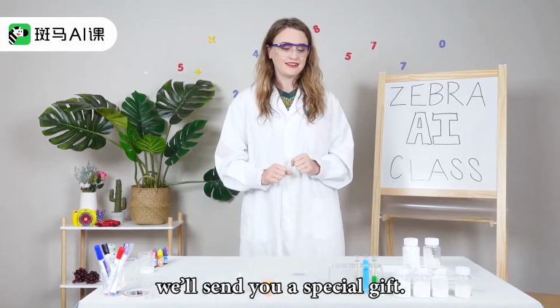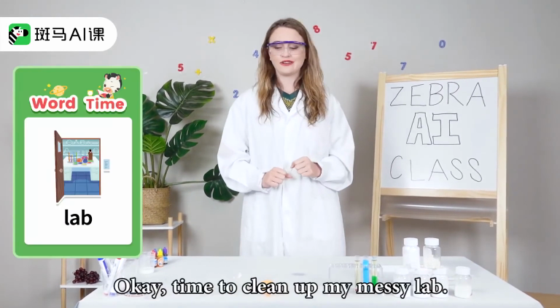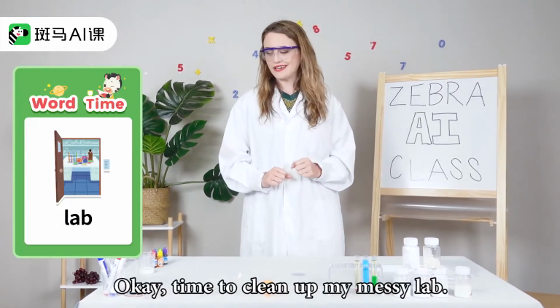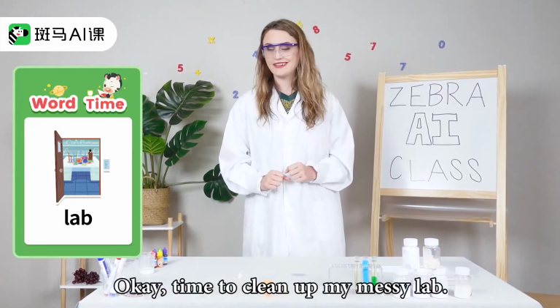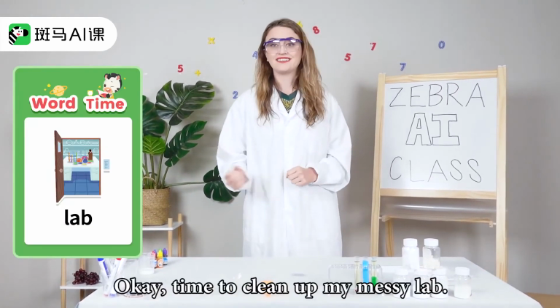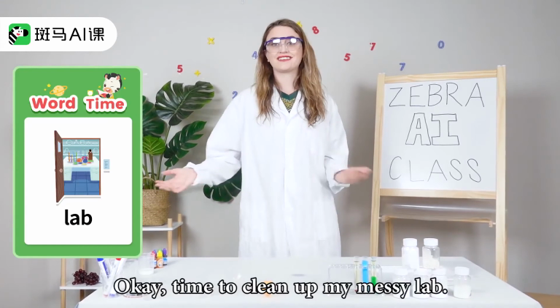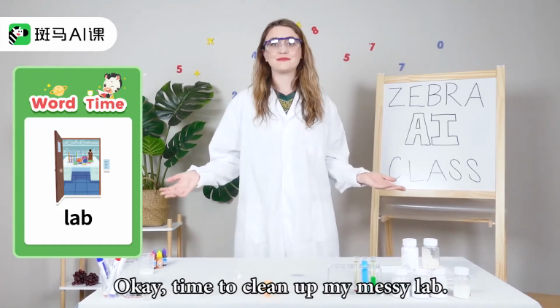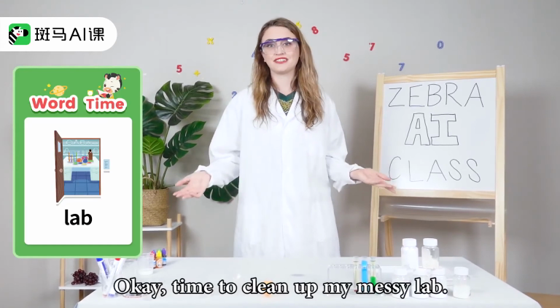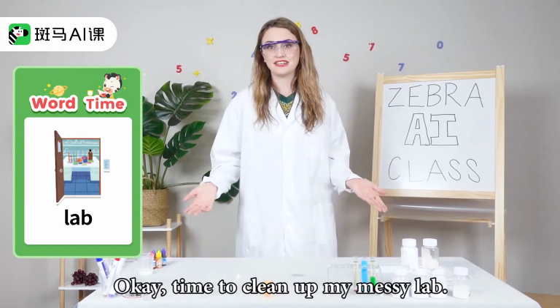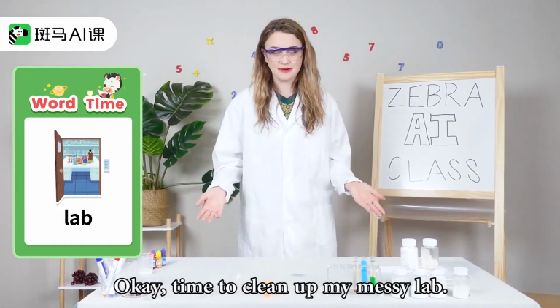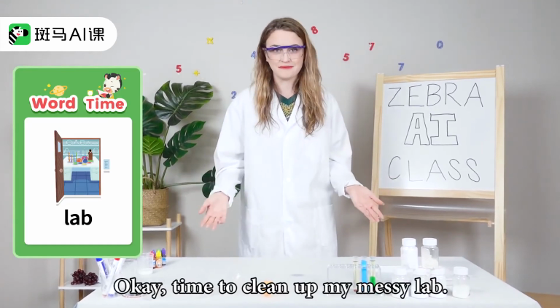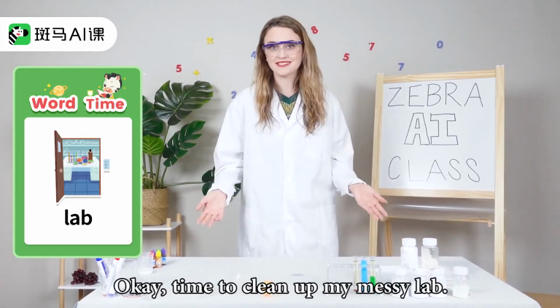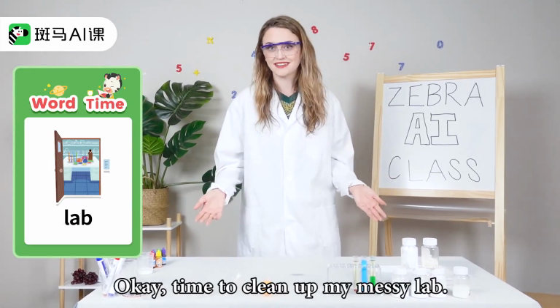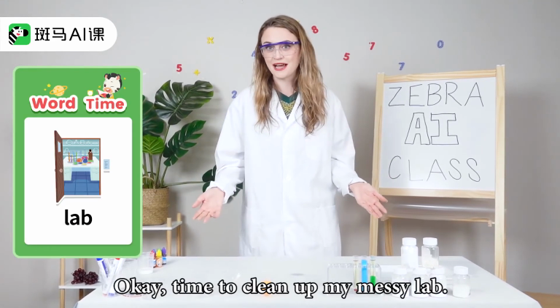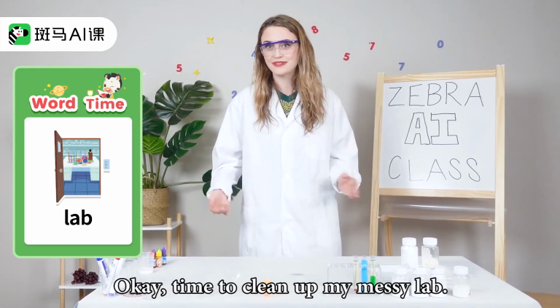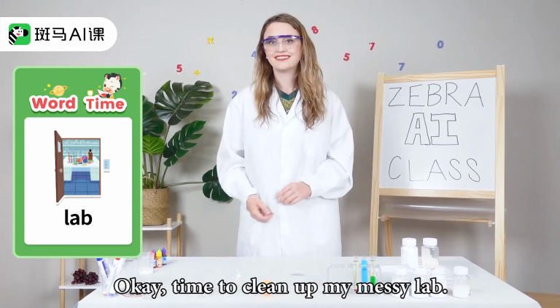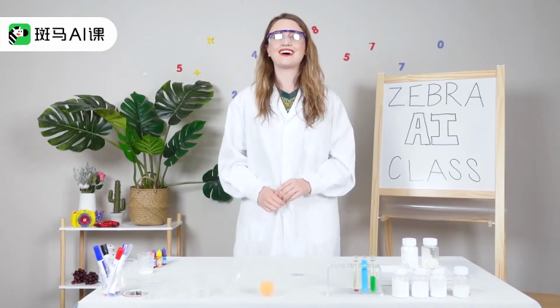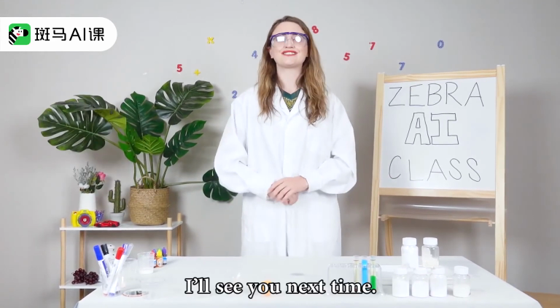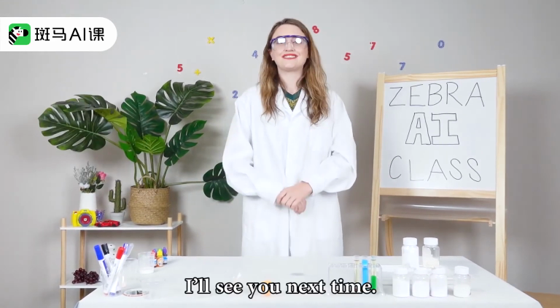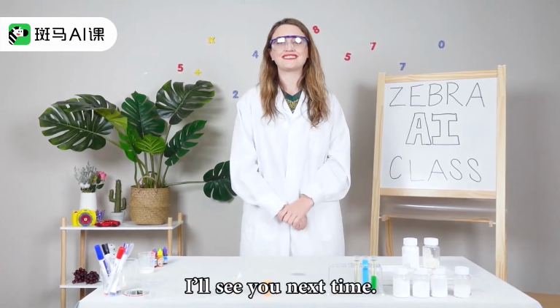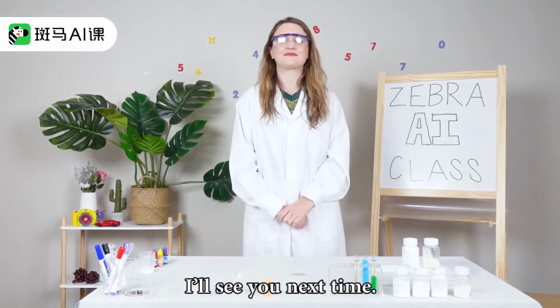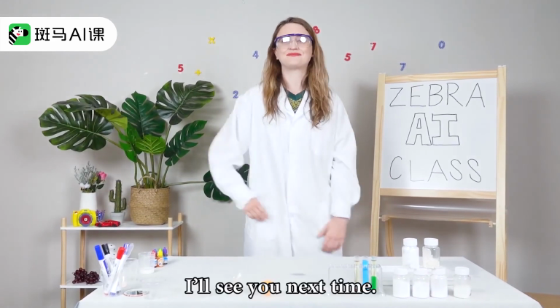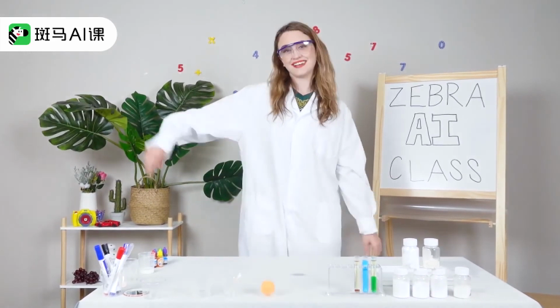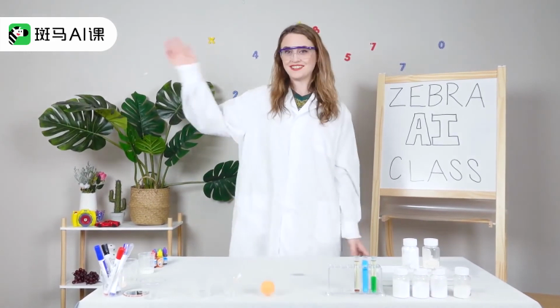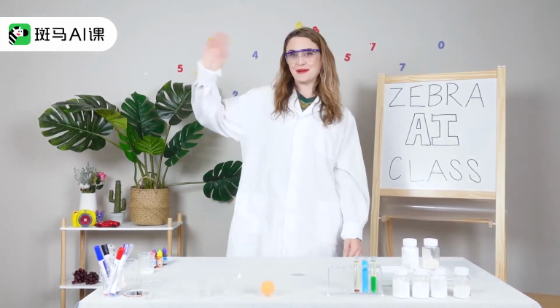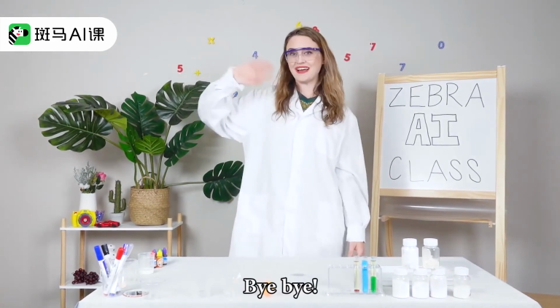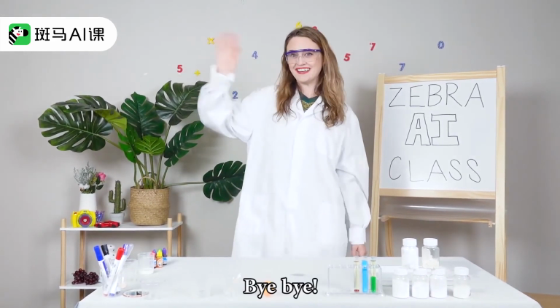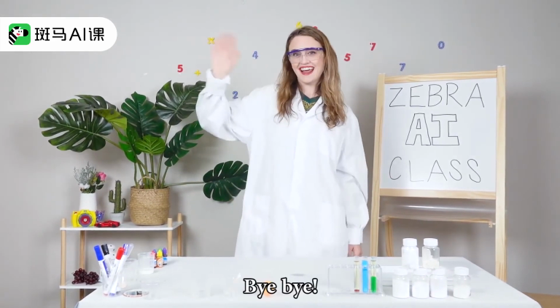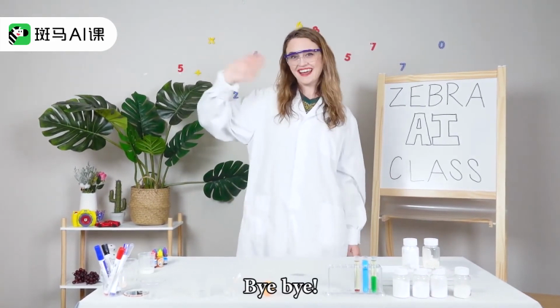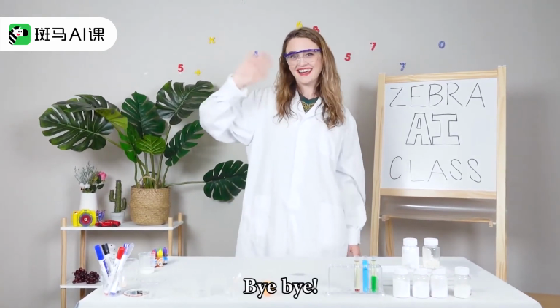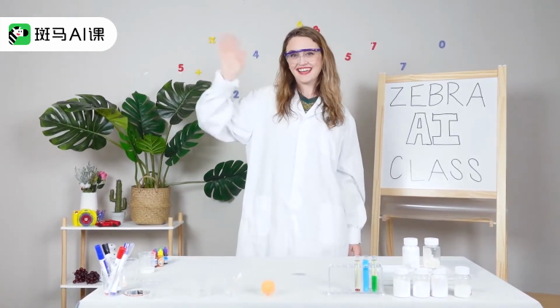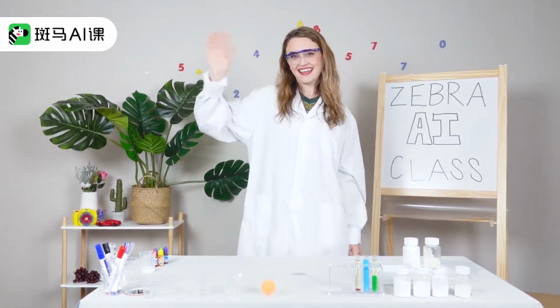Okay, time to clean up my messy lab. I'll see you next time. Bye-bye!